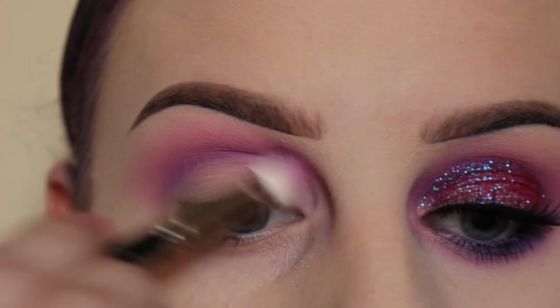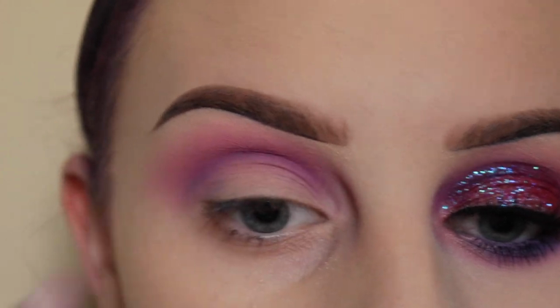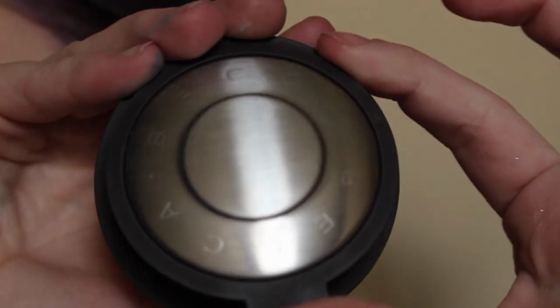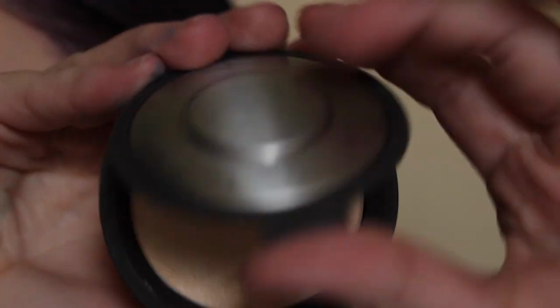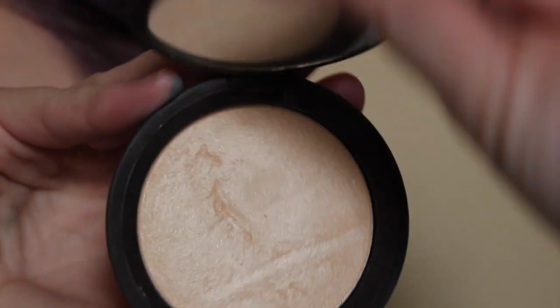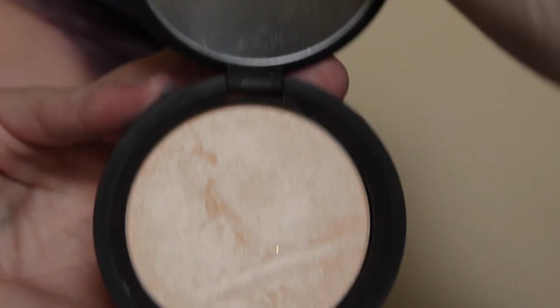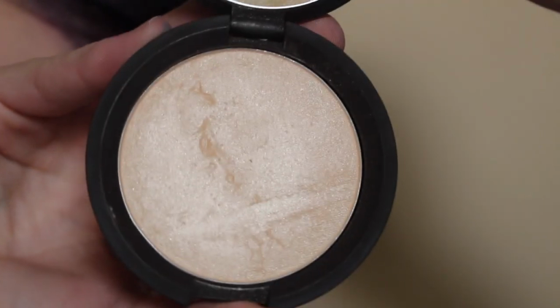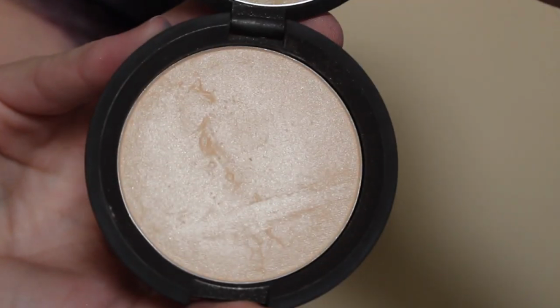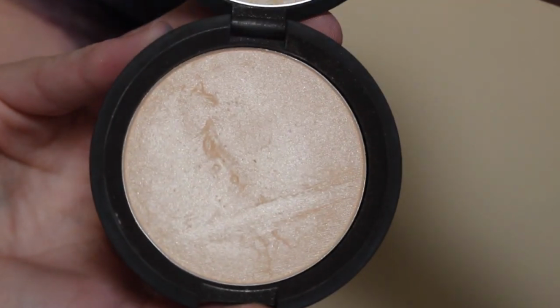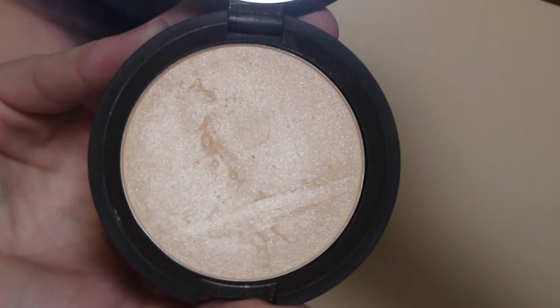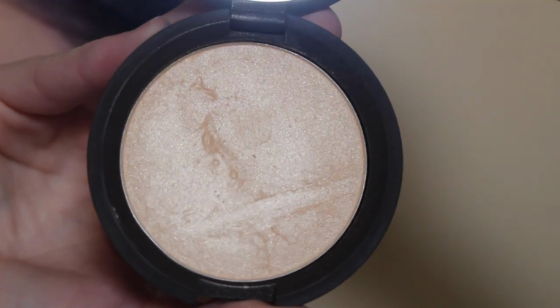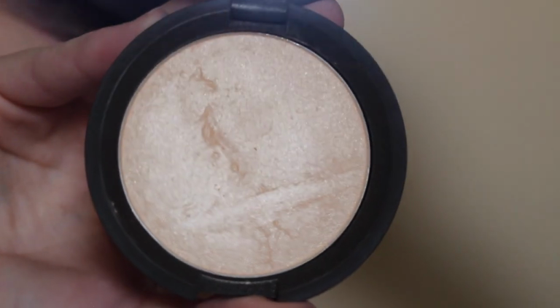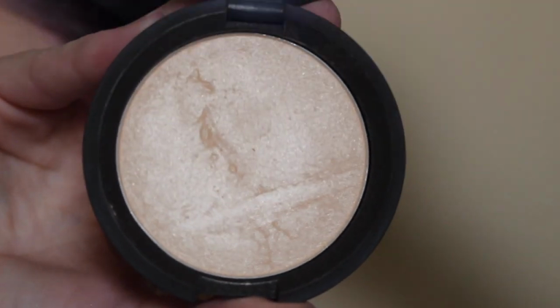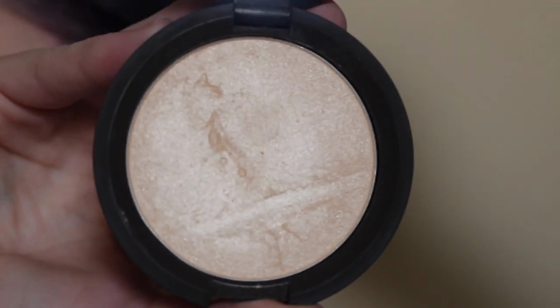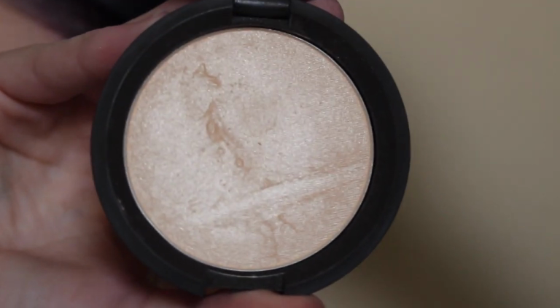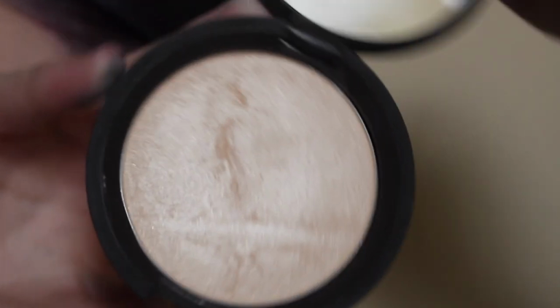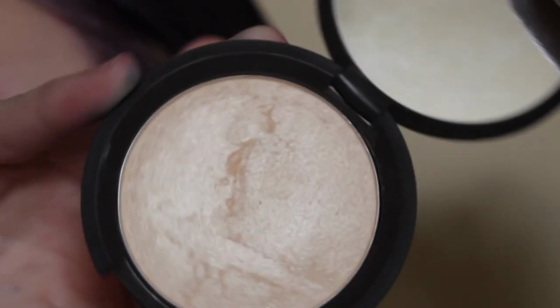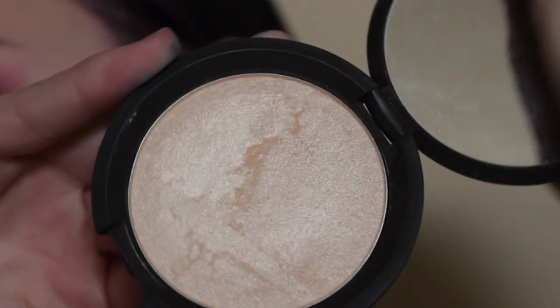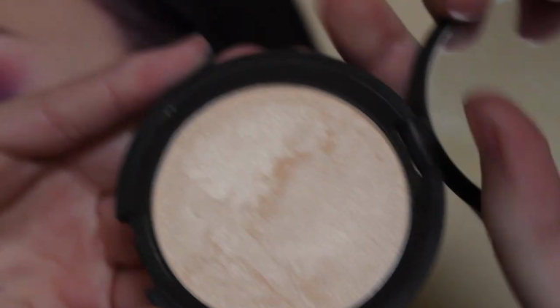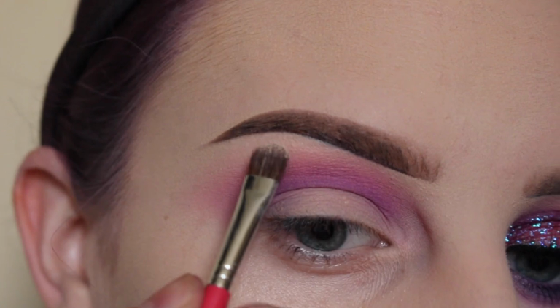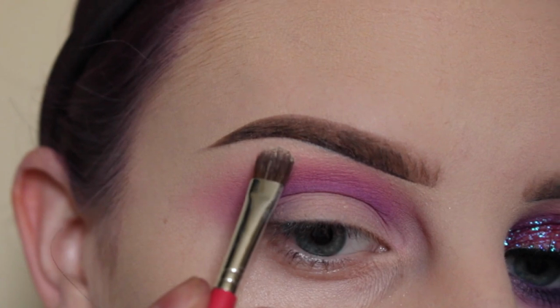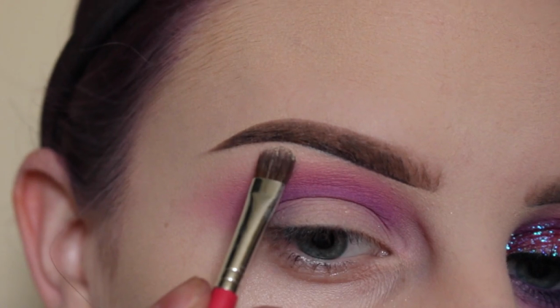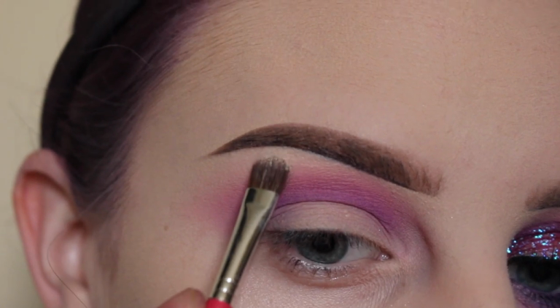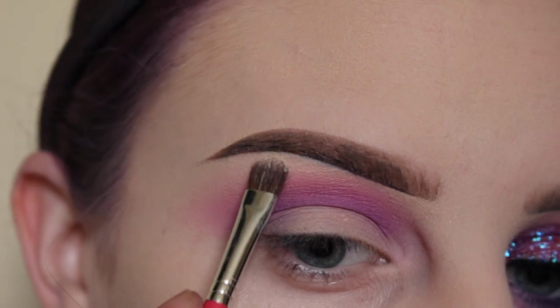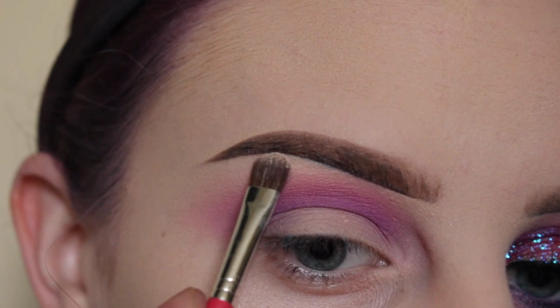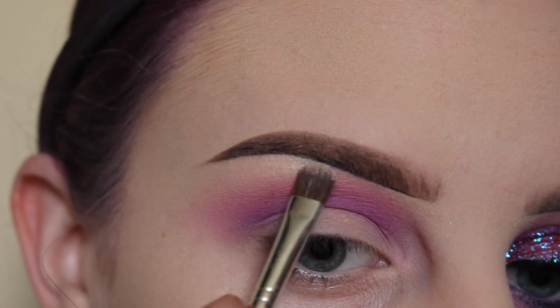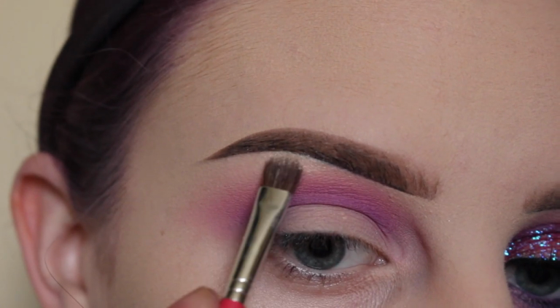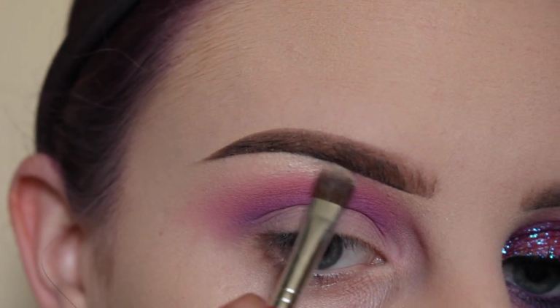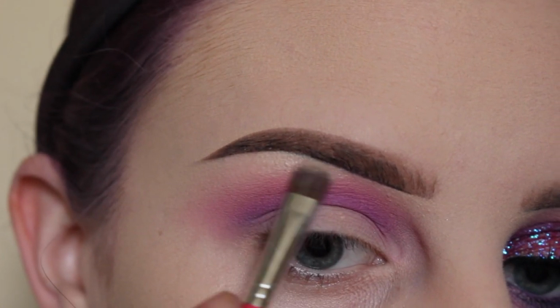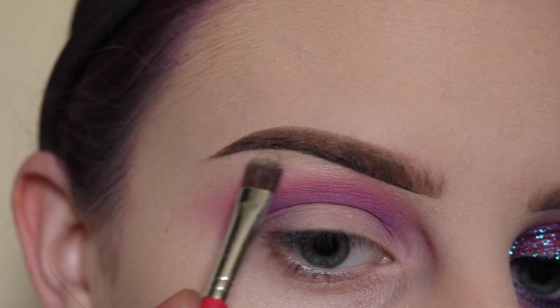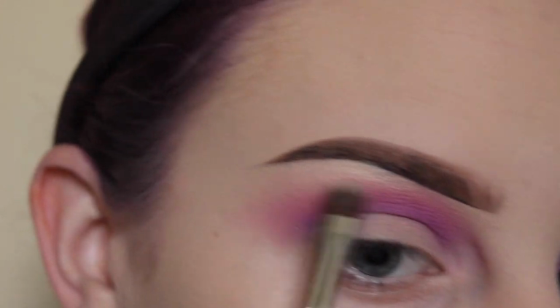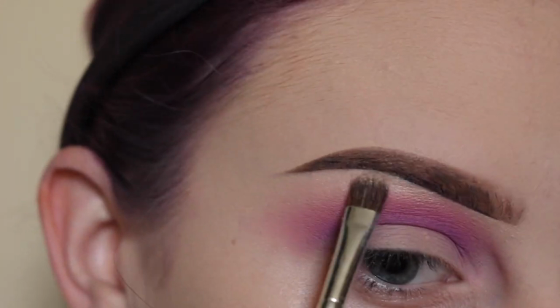To highlight my brow bone, I'm taking Becca Moonstone with a flat shader brush and applying that to my brow bone.